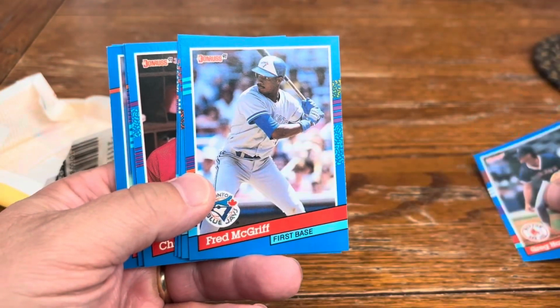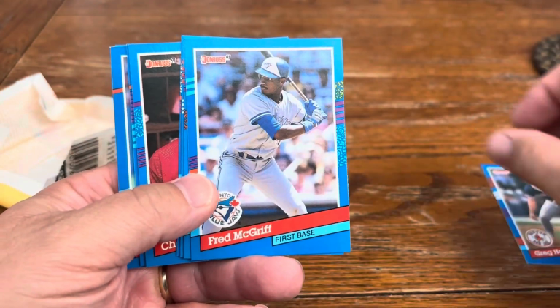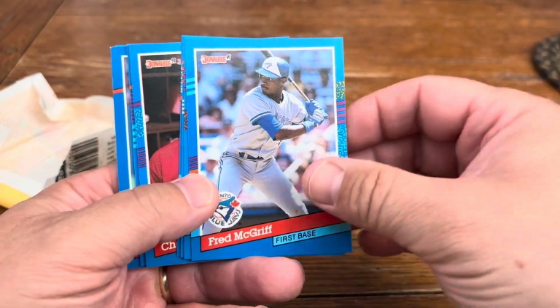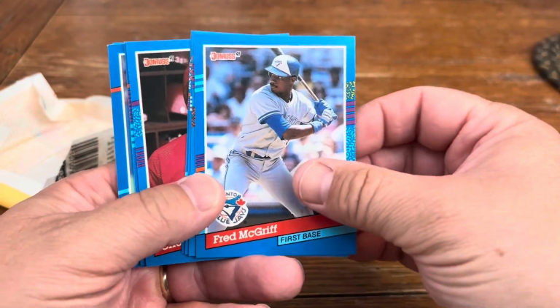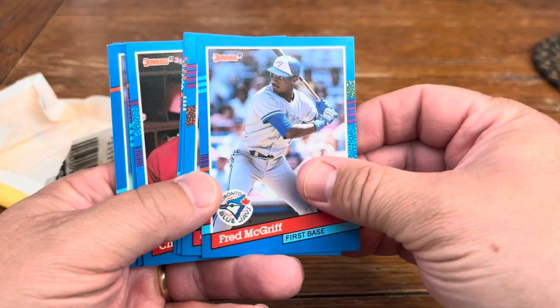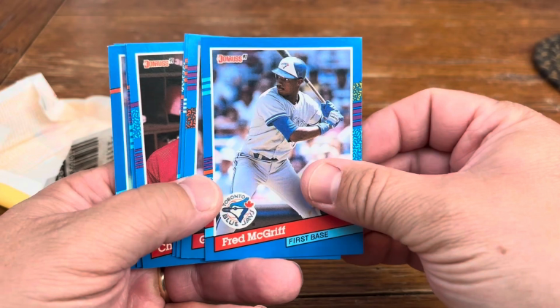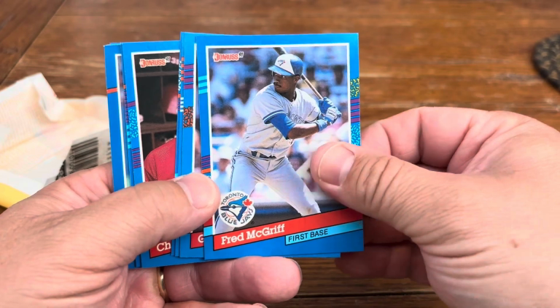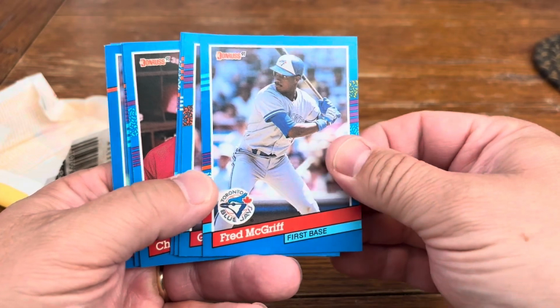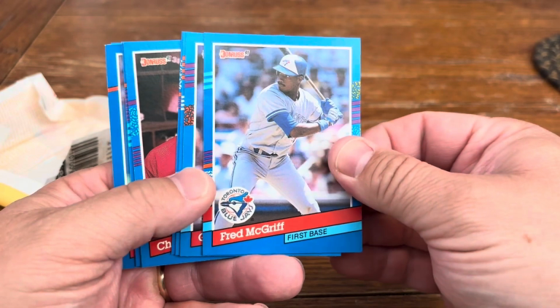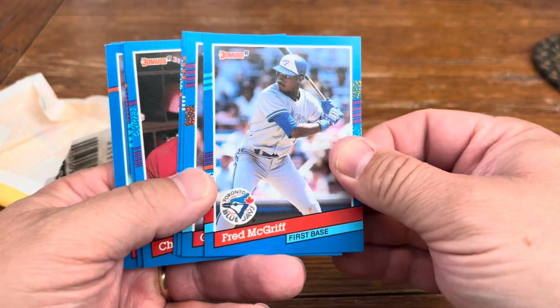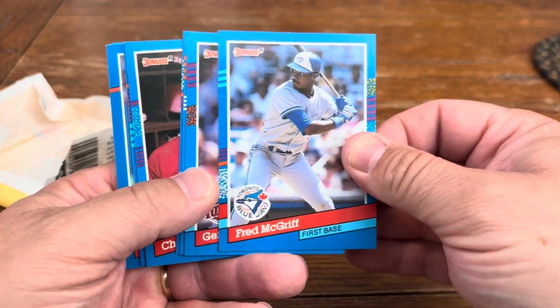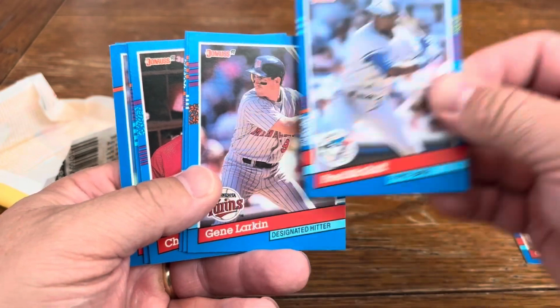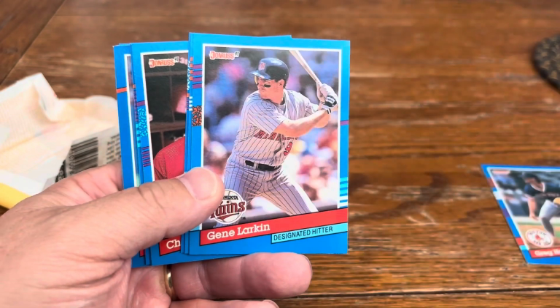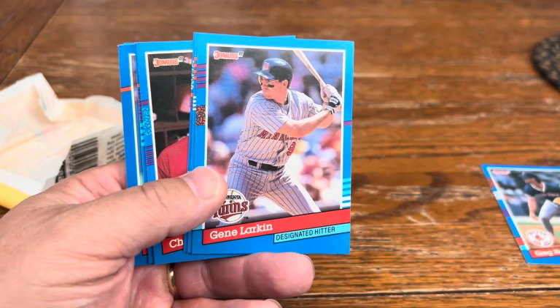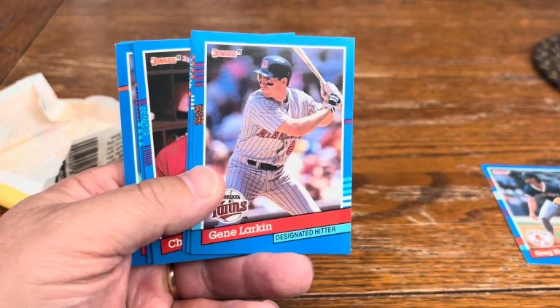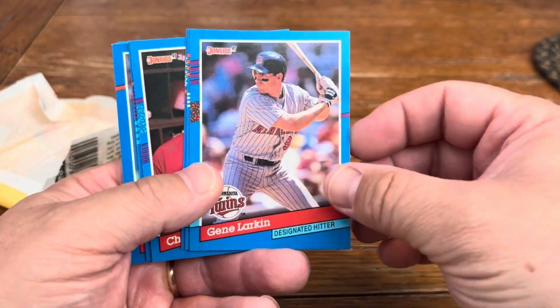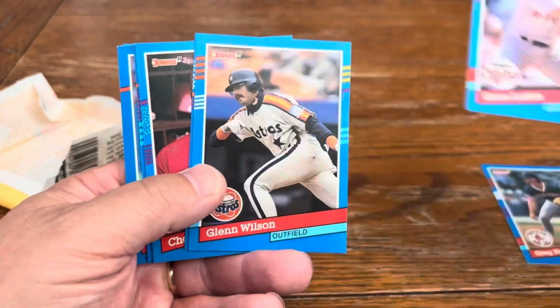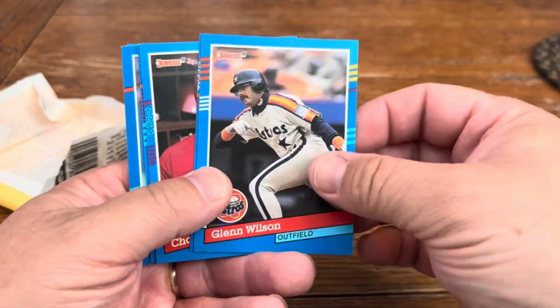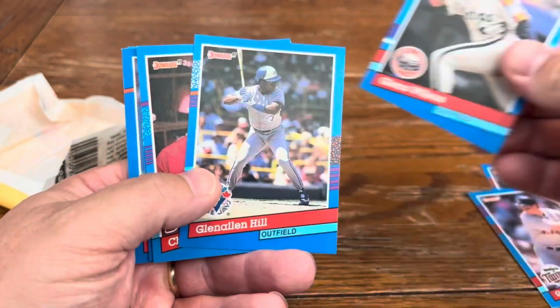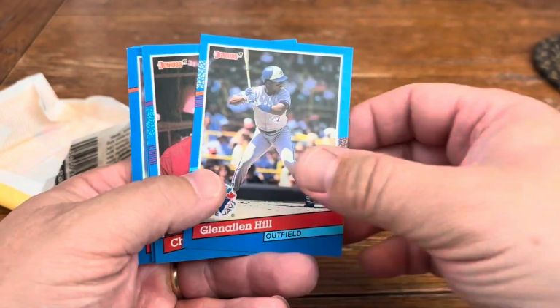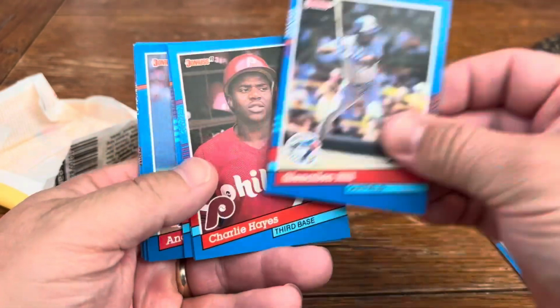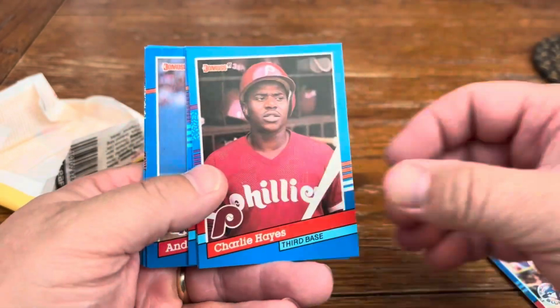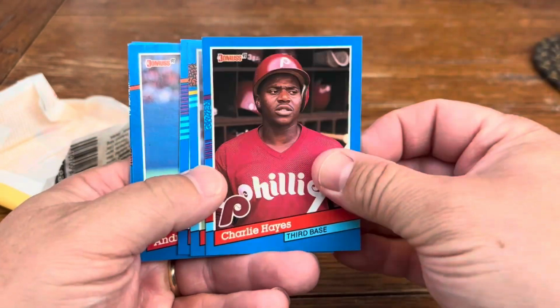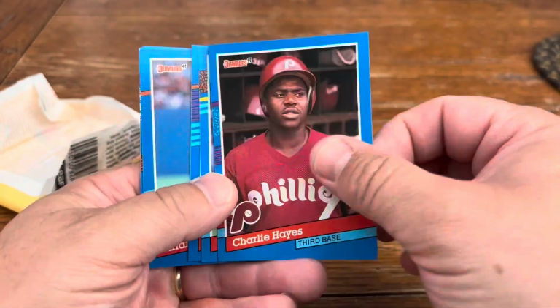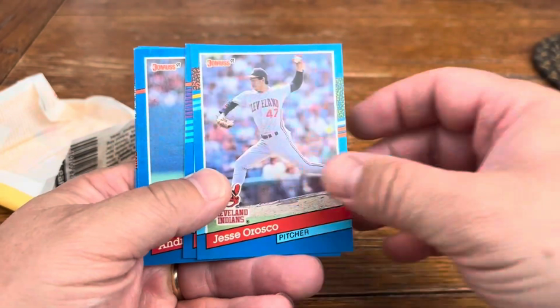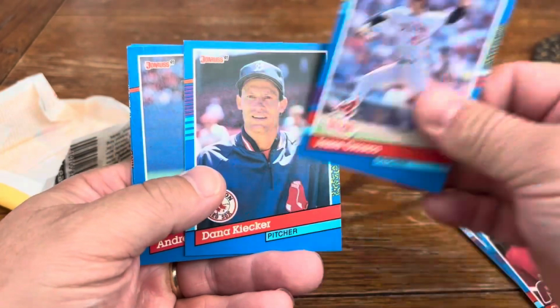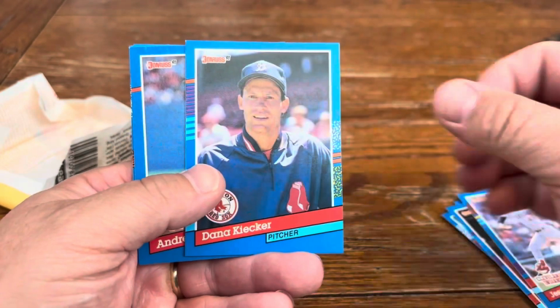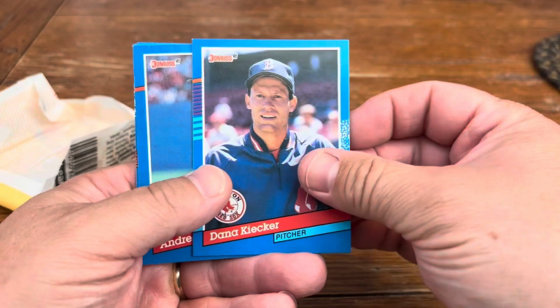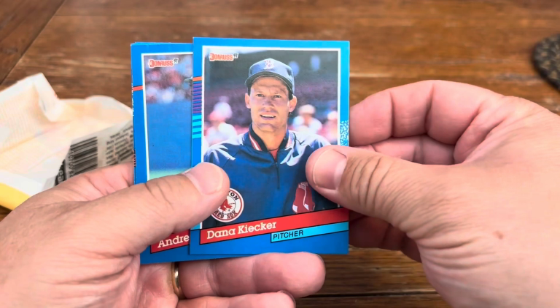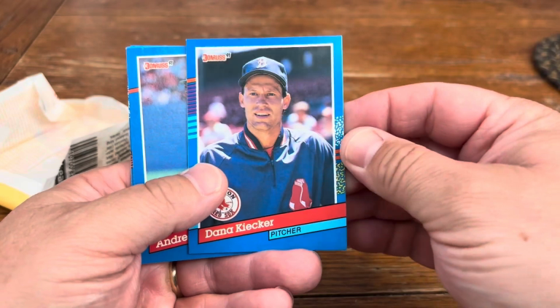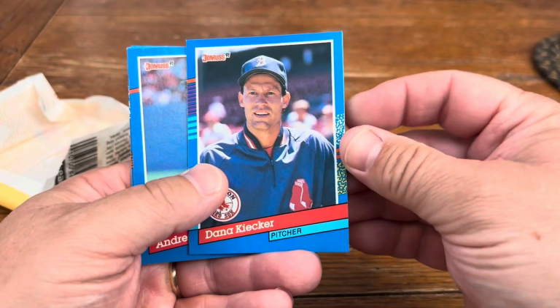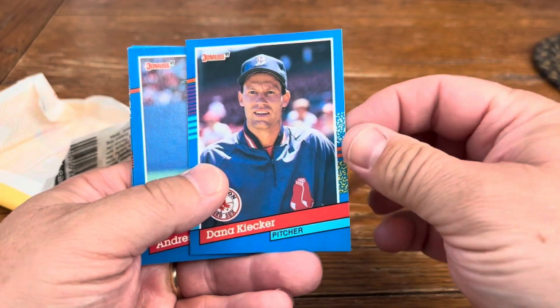We got the crime dog right up front, that's alright. Donruss is getting famous for these blue borders.